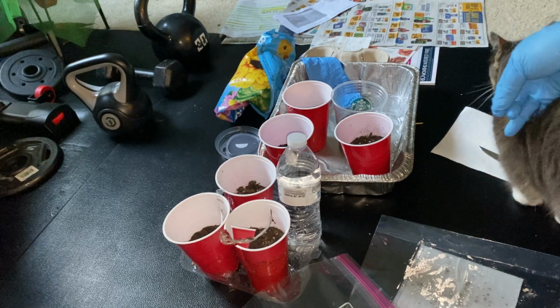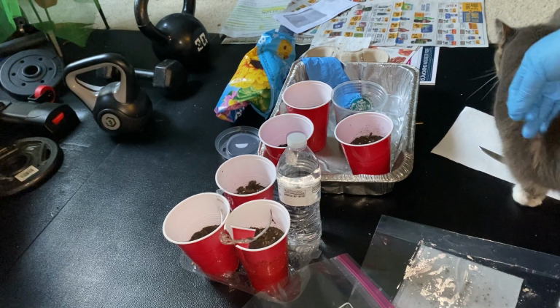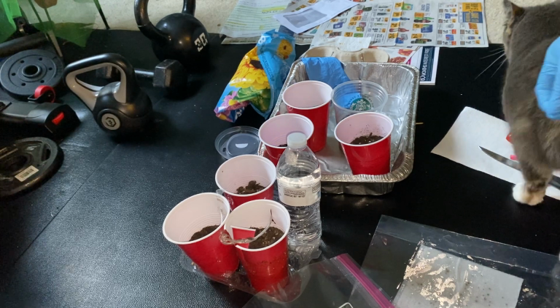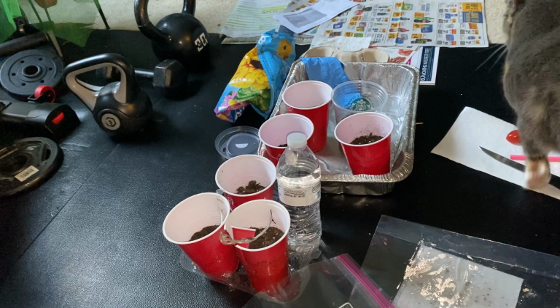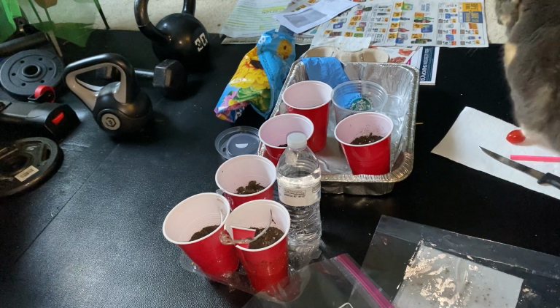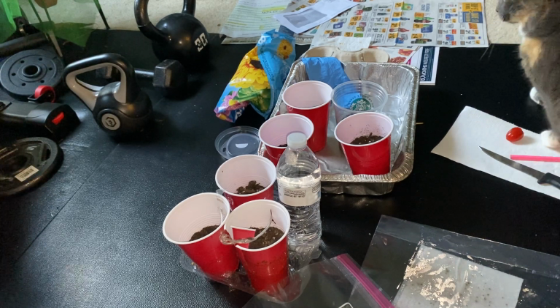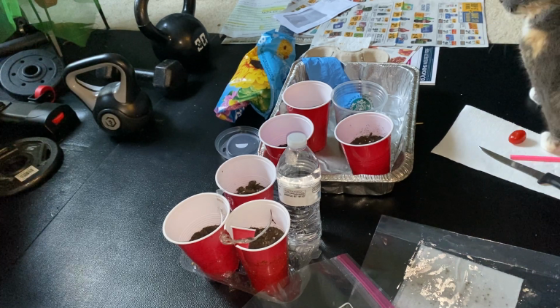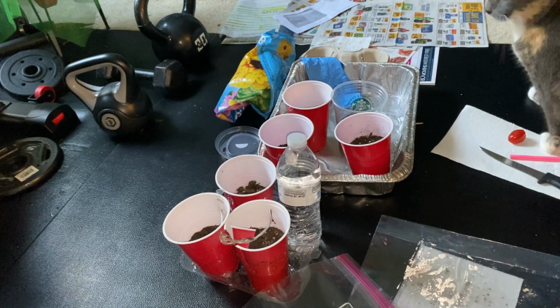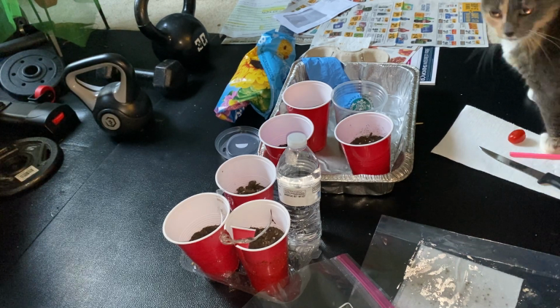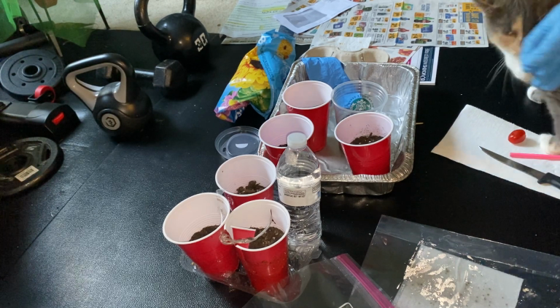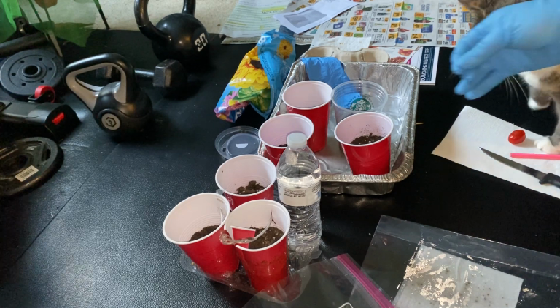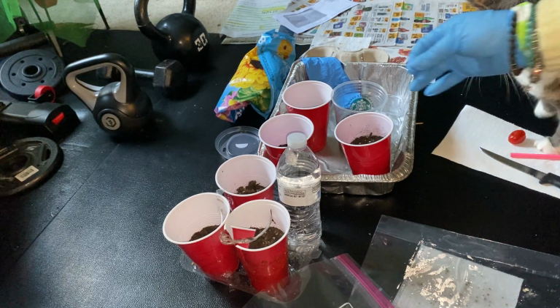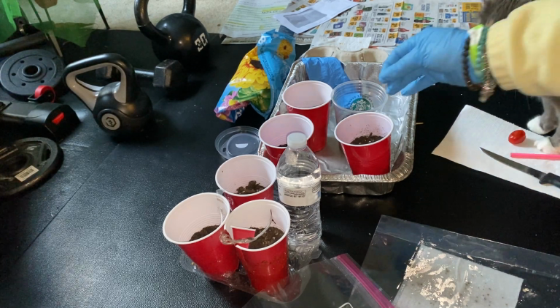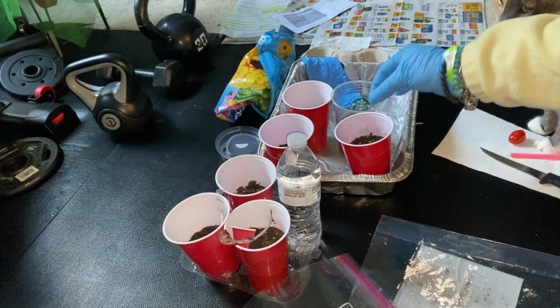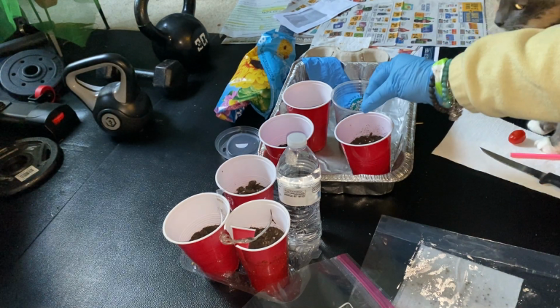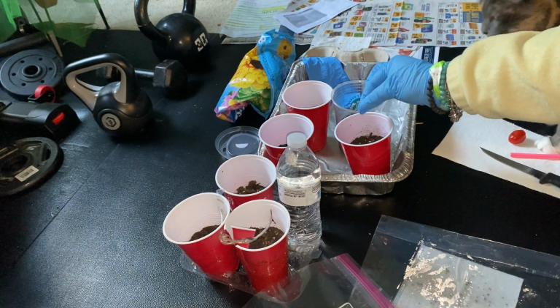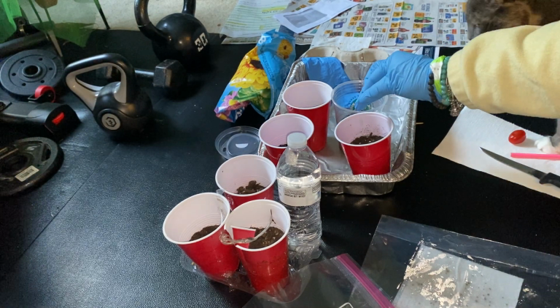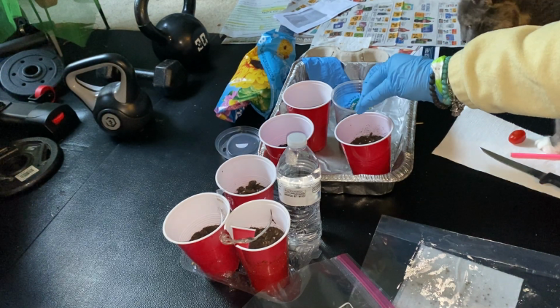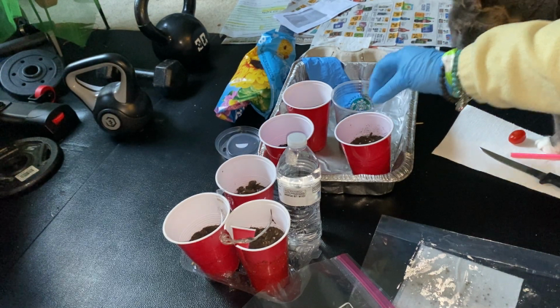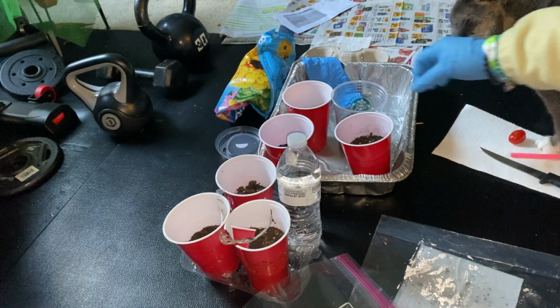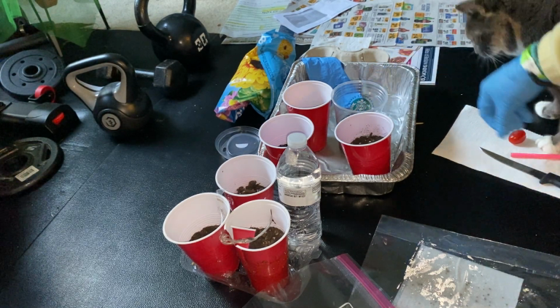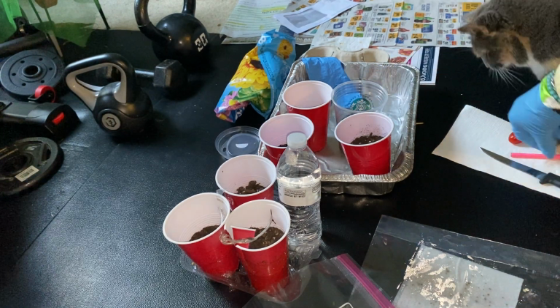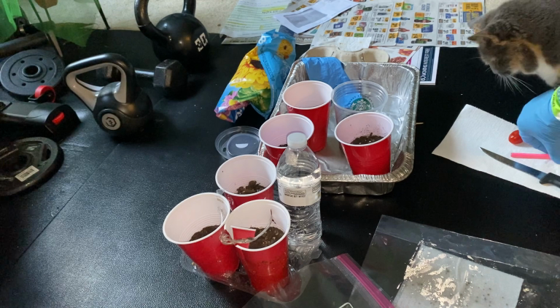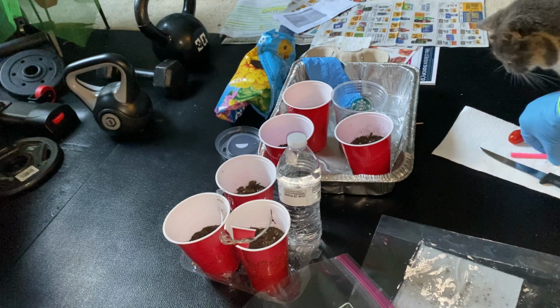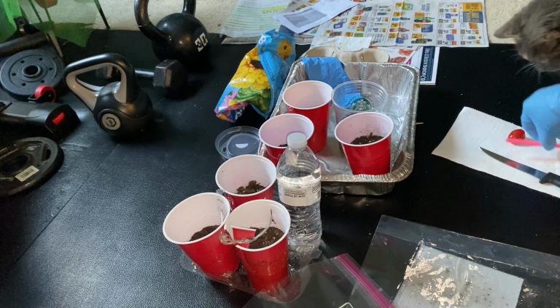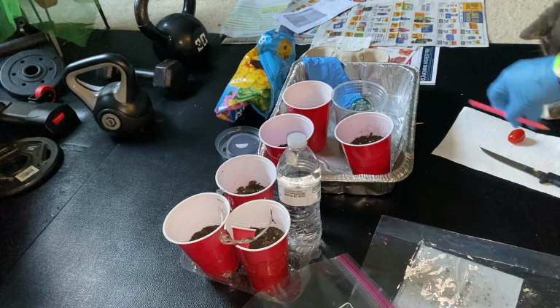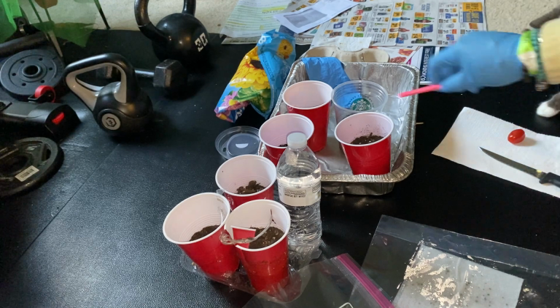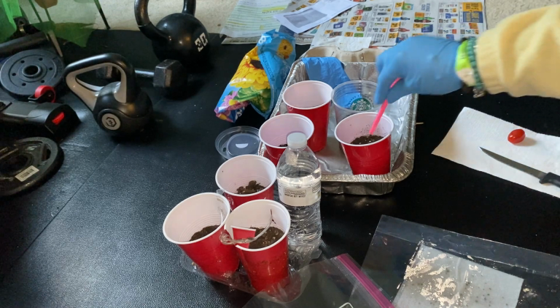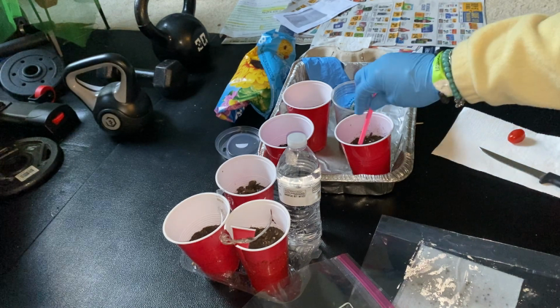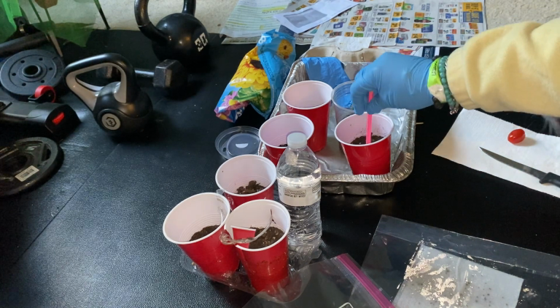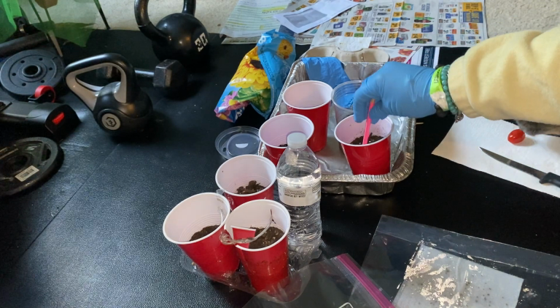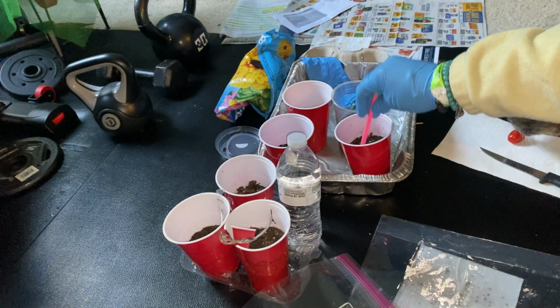Watch out, pretty girl. And you just drop your seeds in and then push them in there.